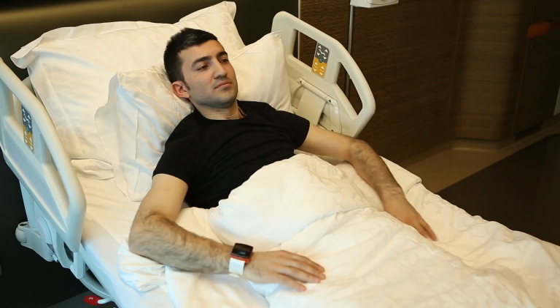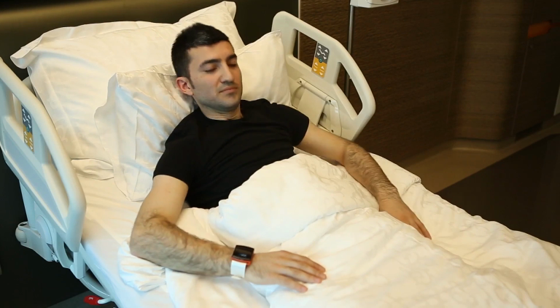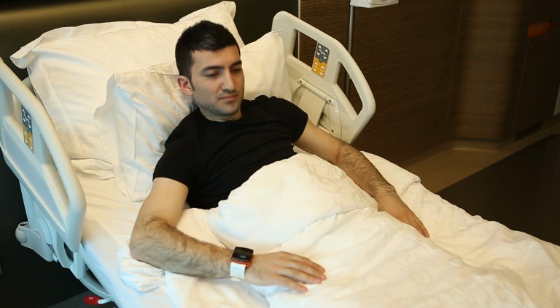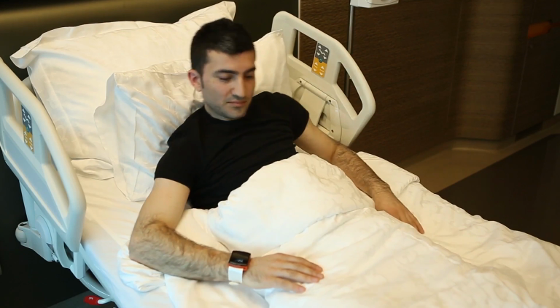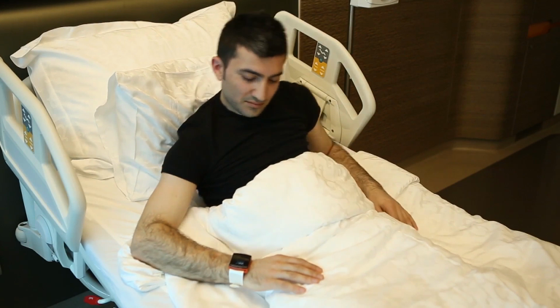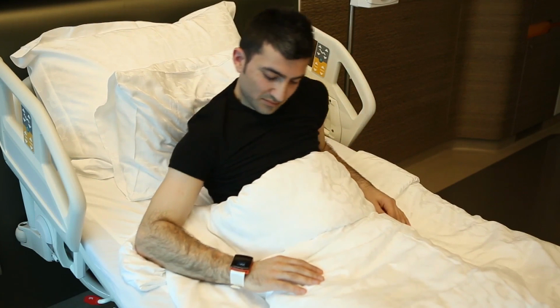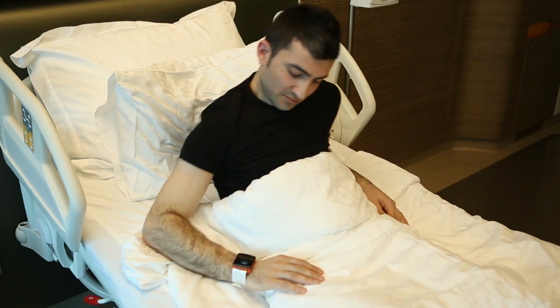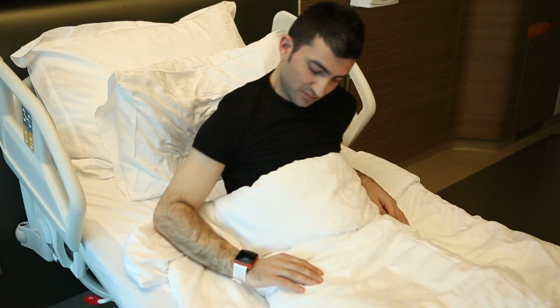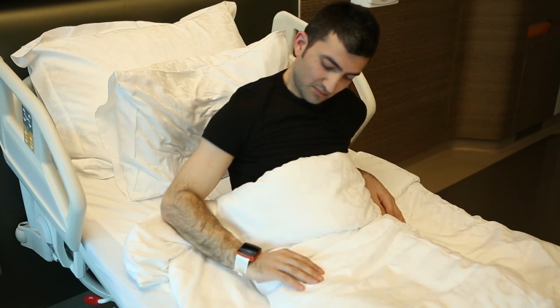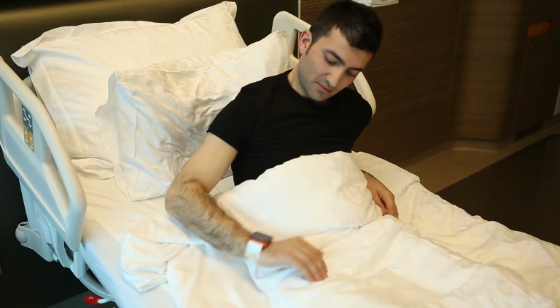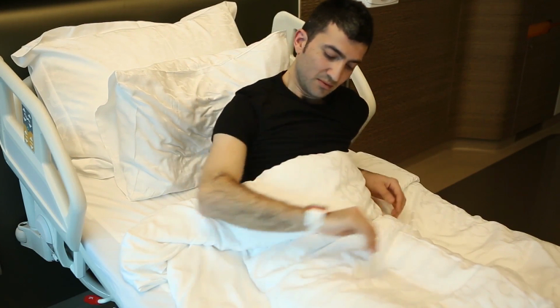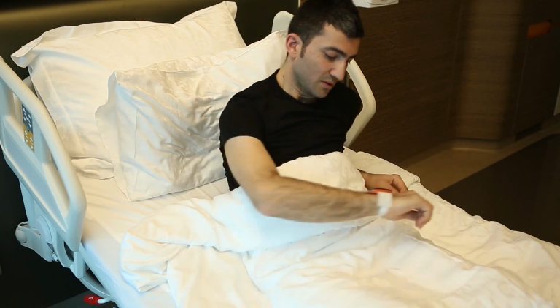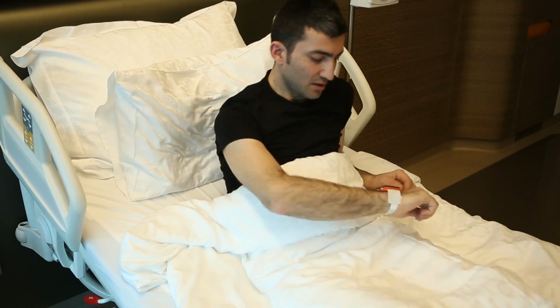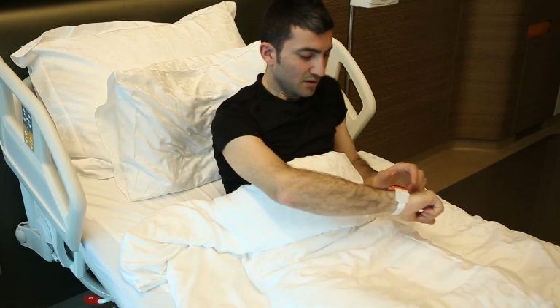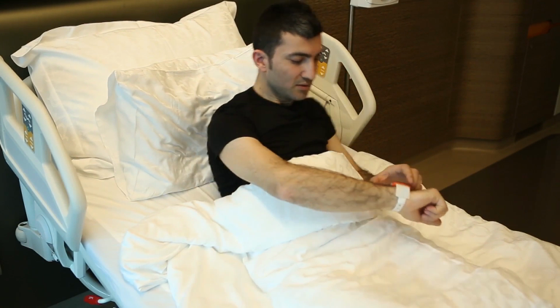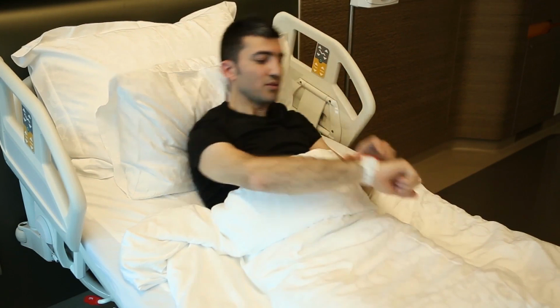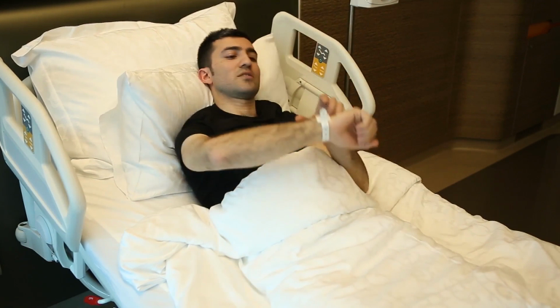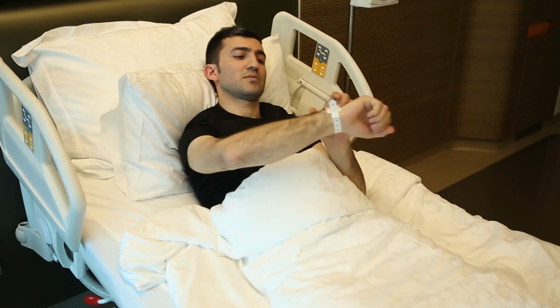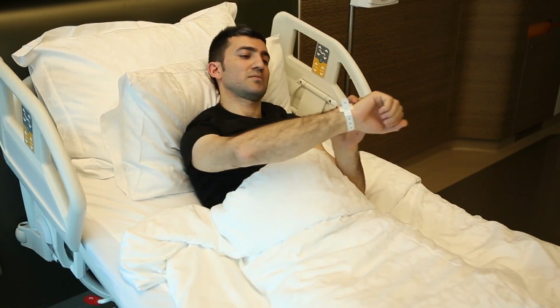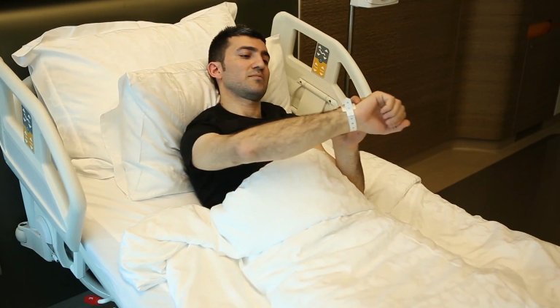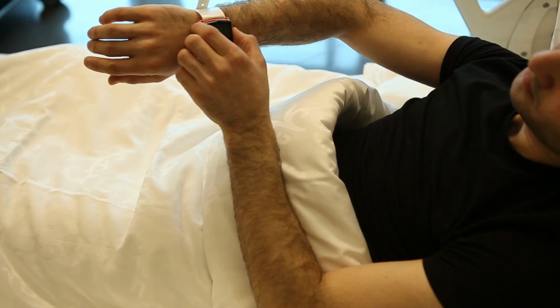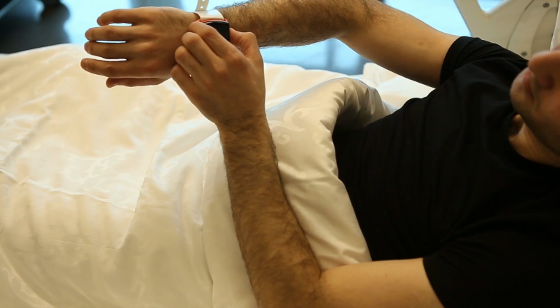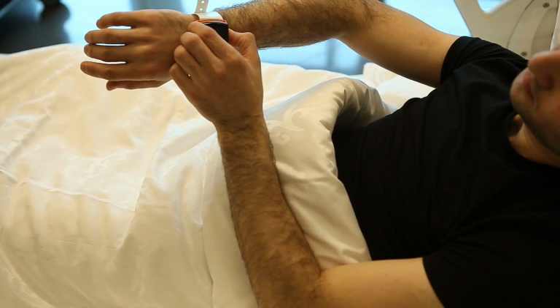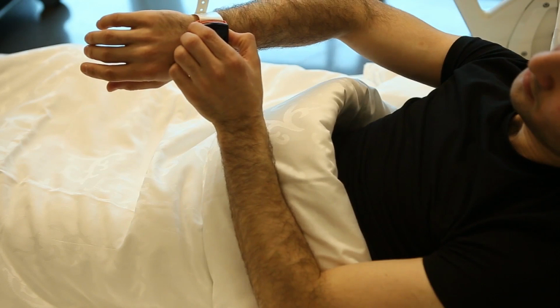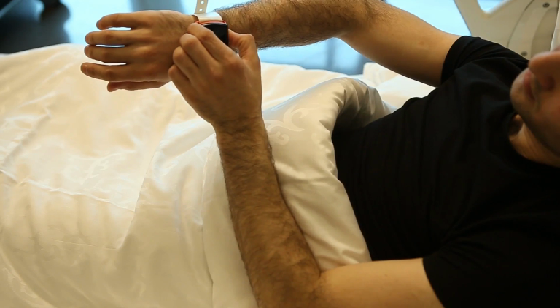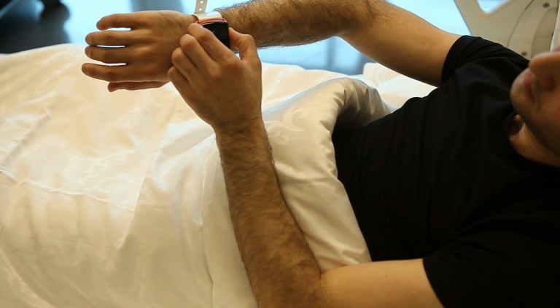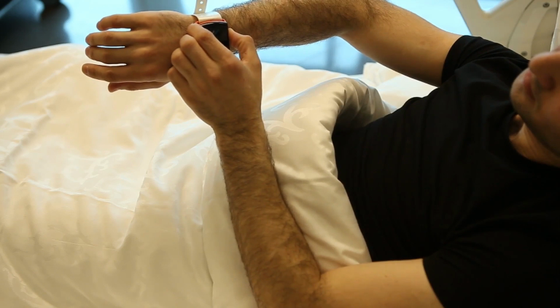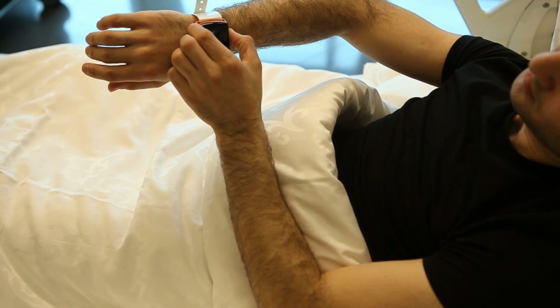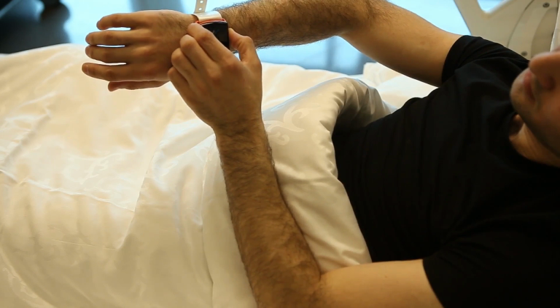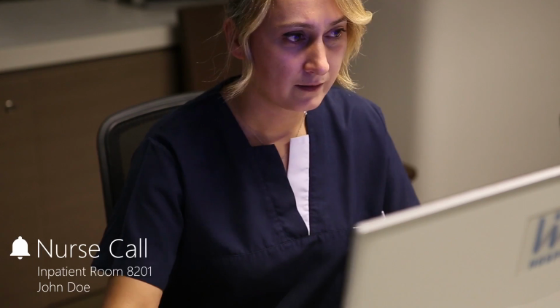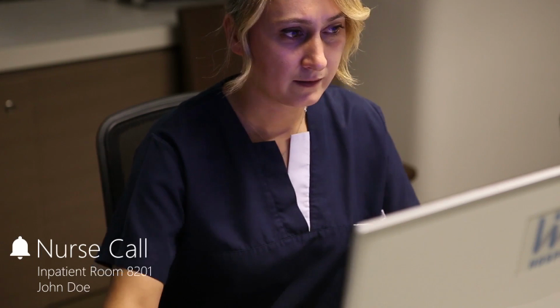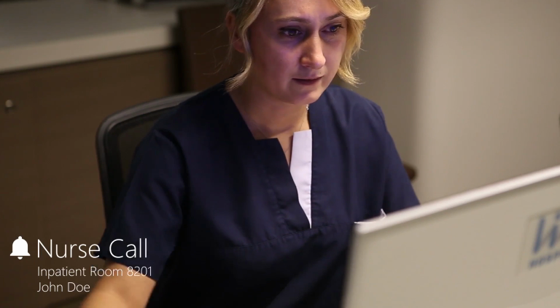With our RTLS and patient call systems, patients can call nurses from wherever they are in the hospital.